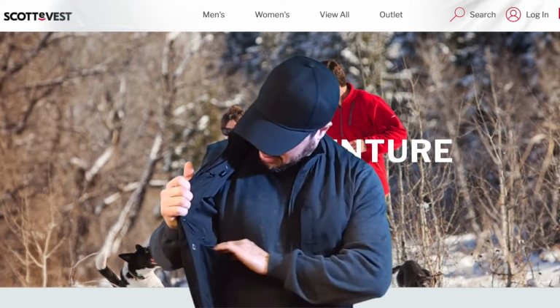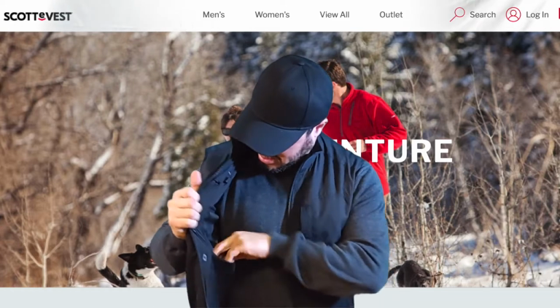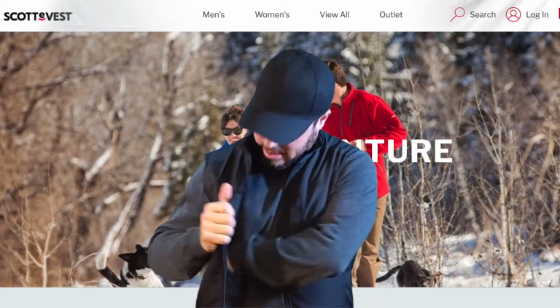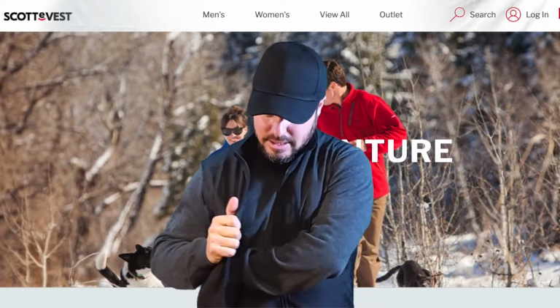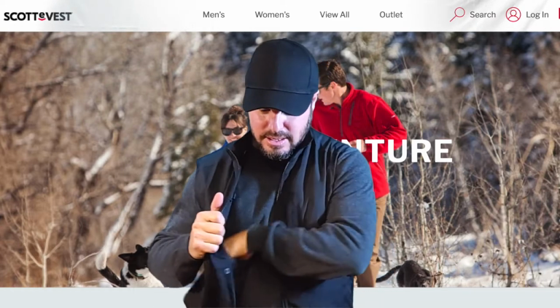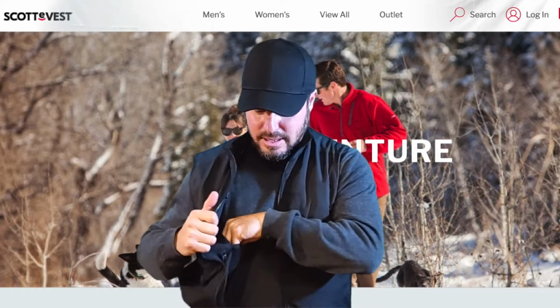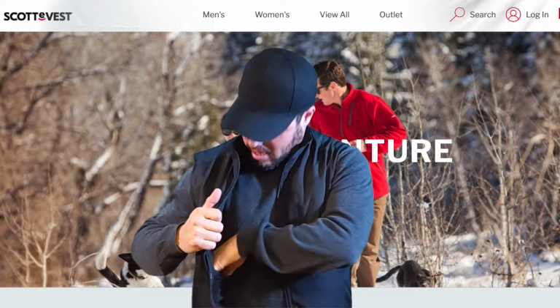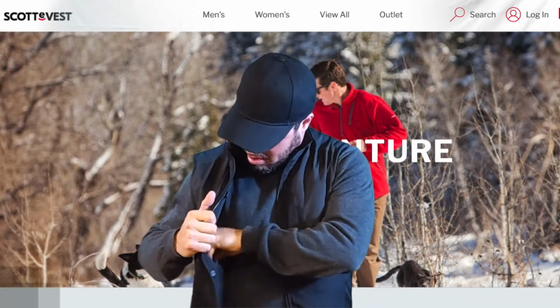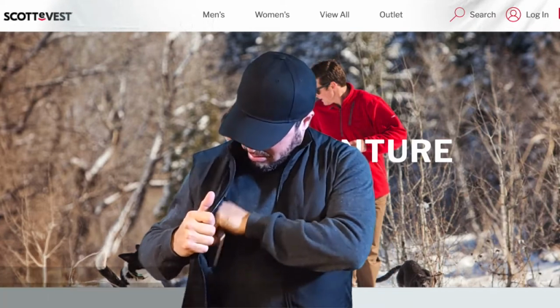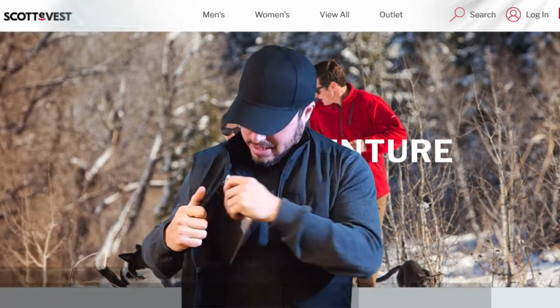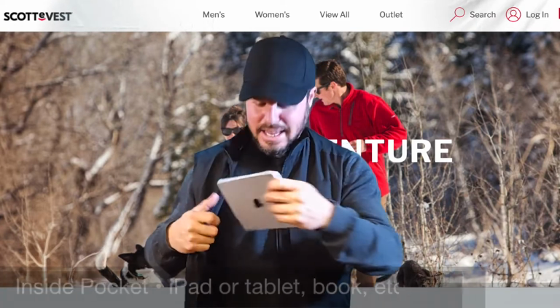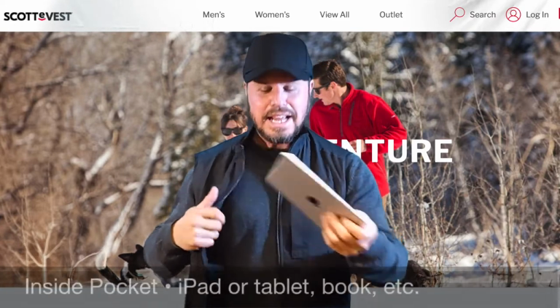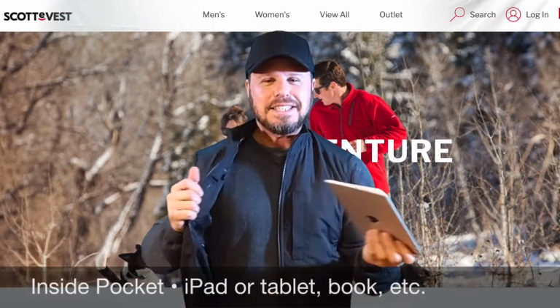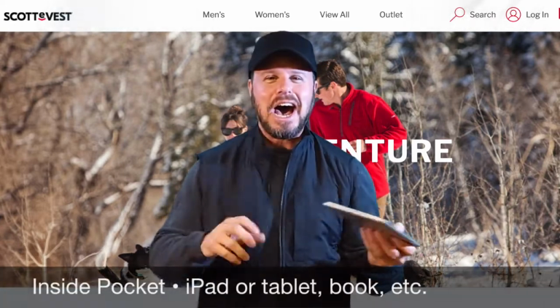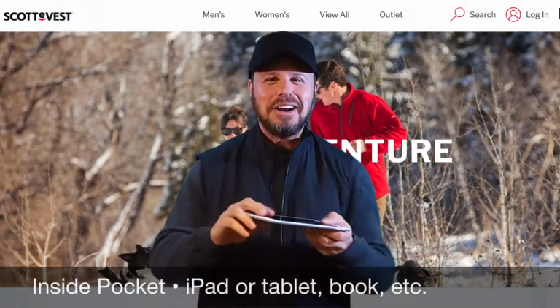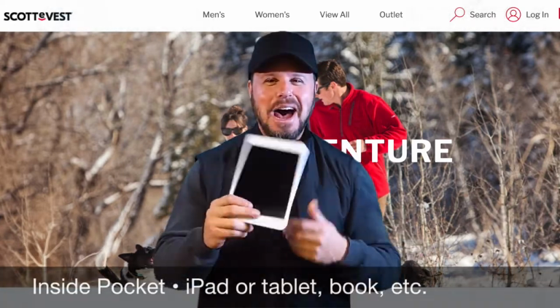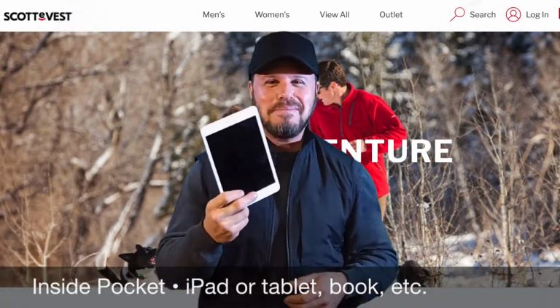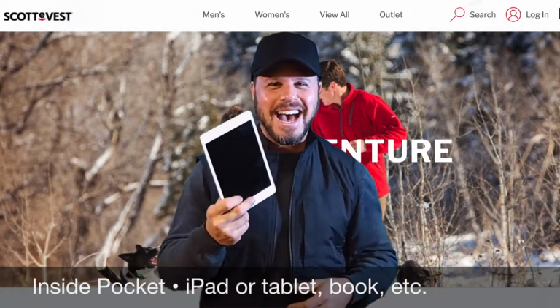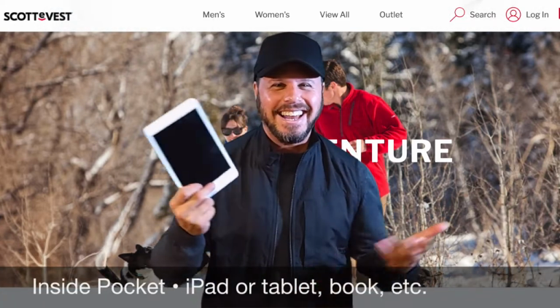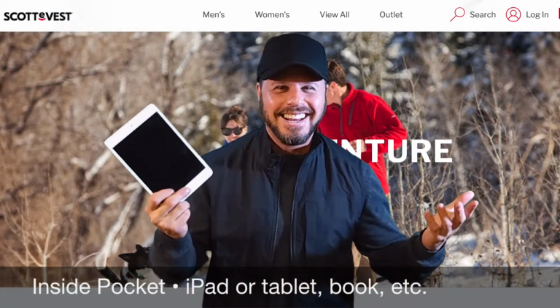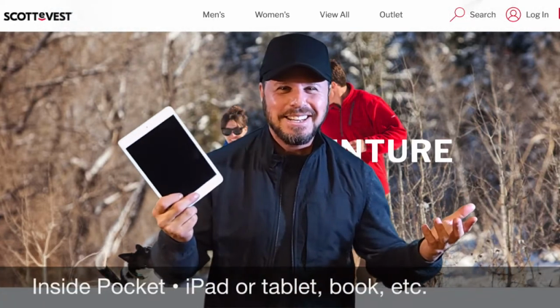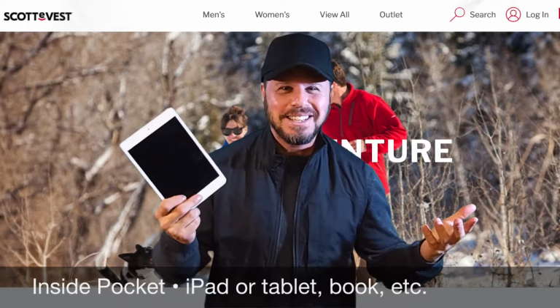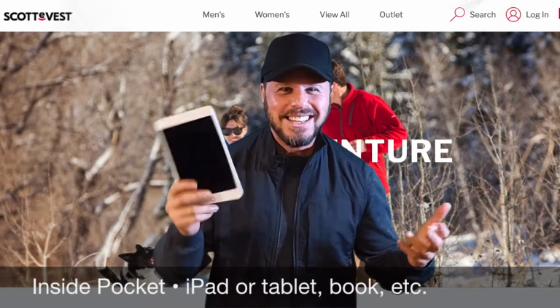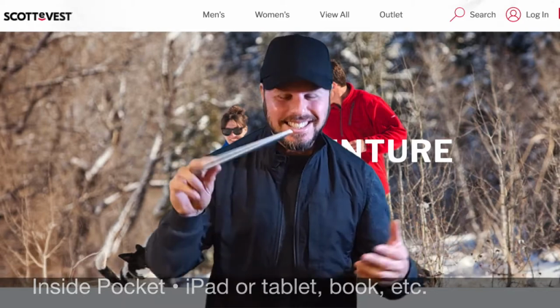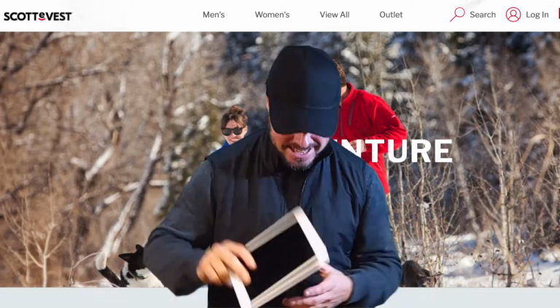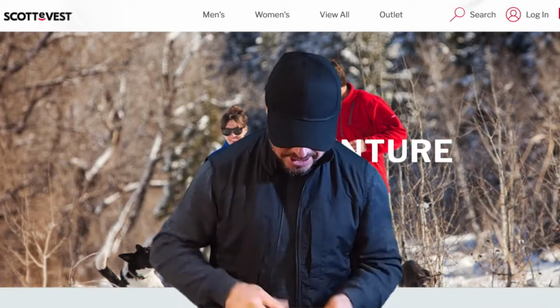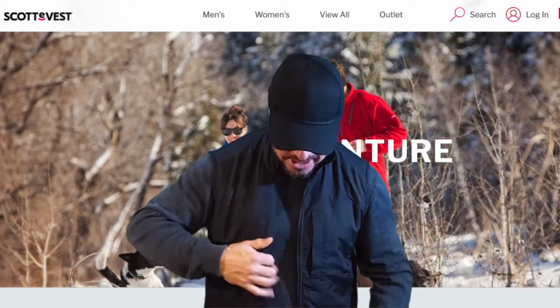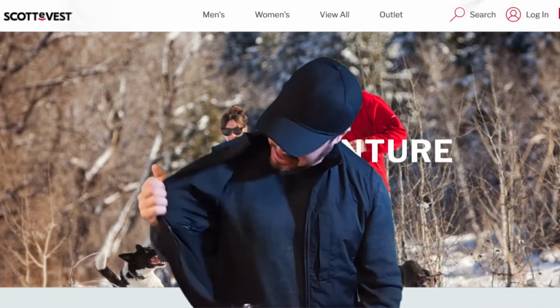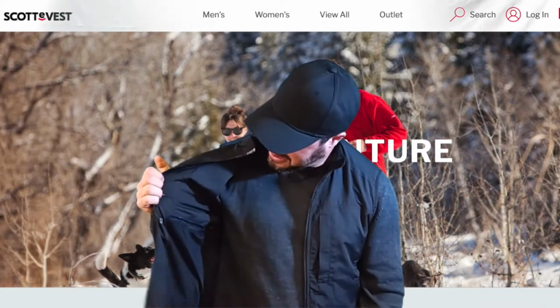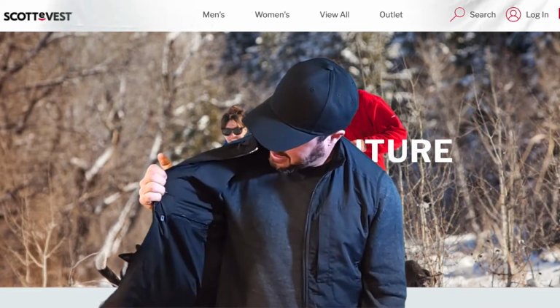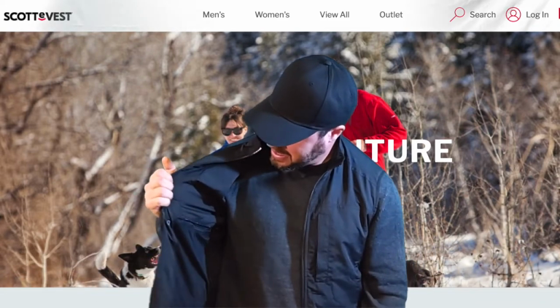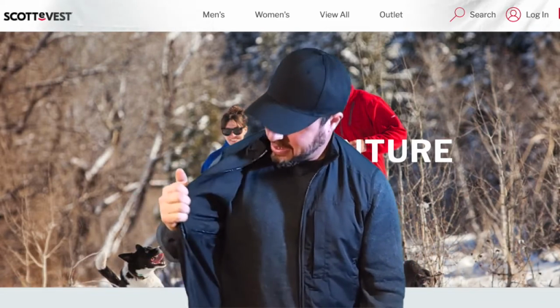What's on this side? An entire iPad — can you believe this? Just in this little side pocket here.